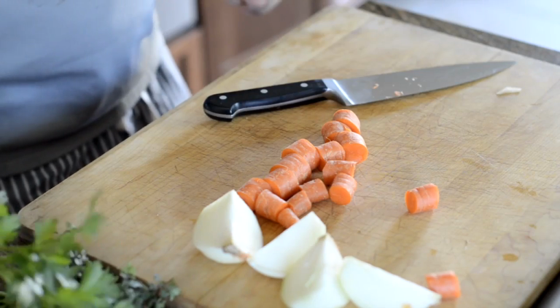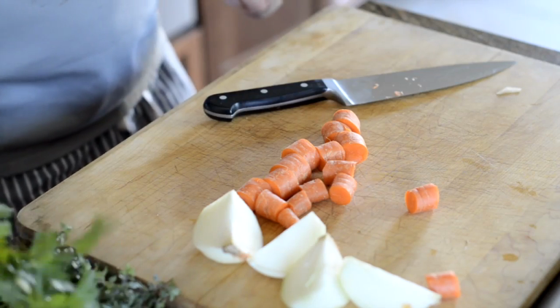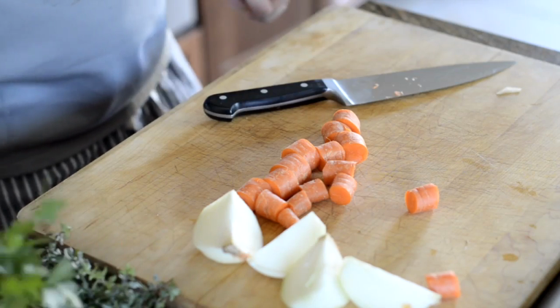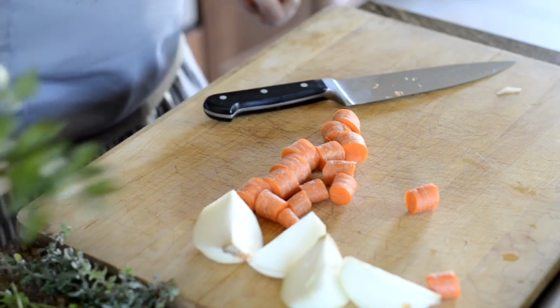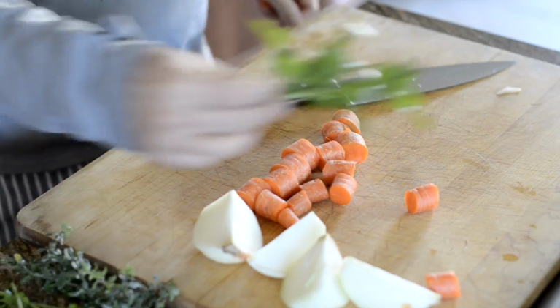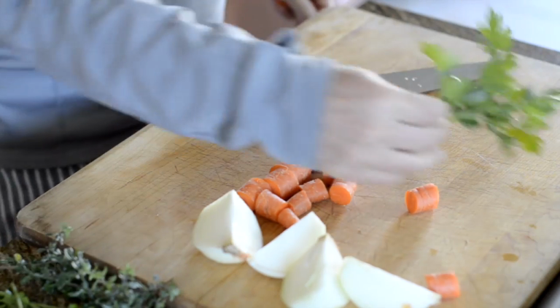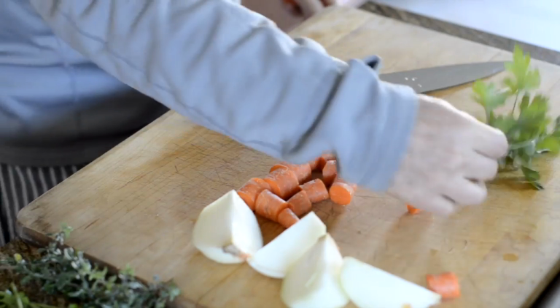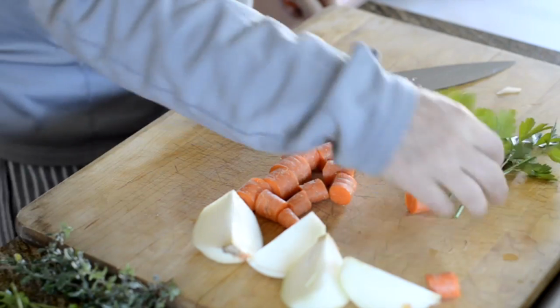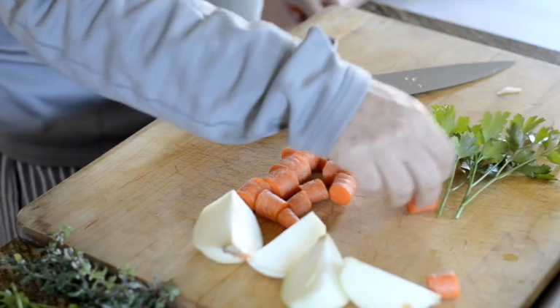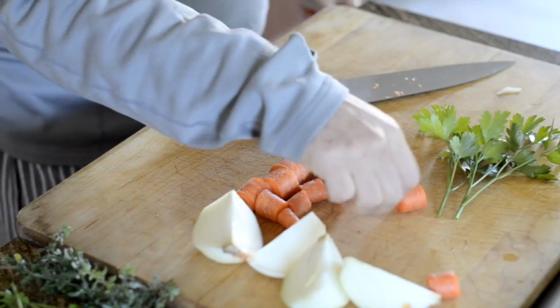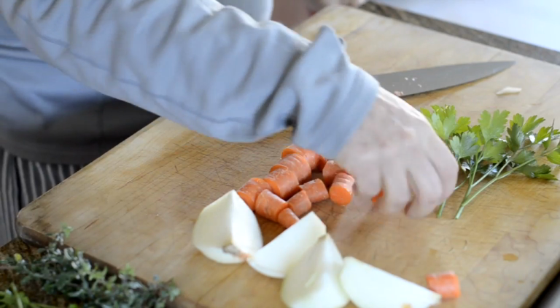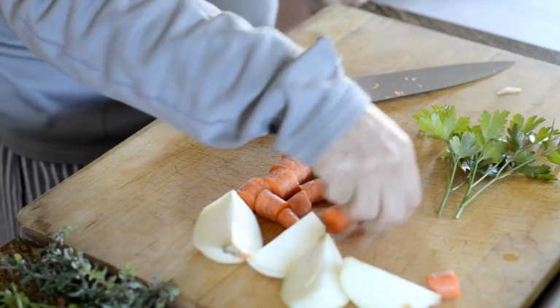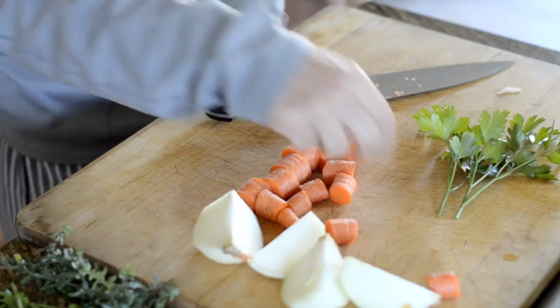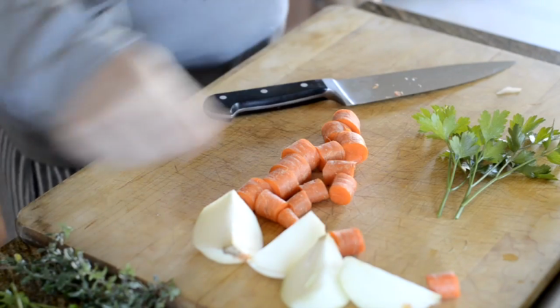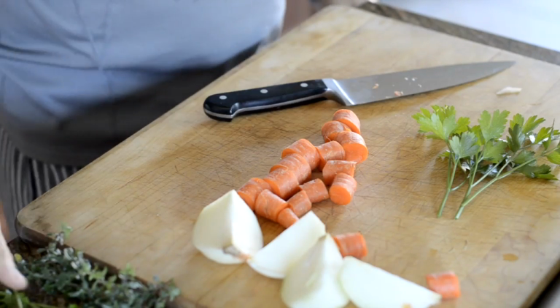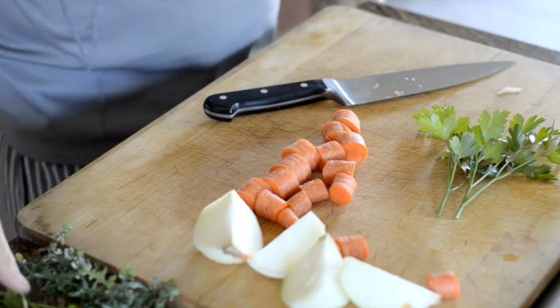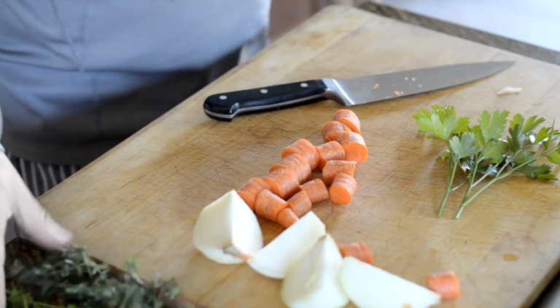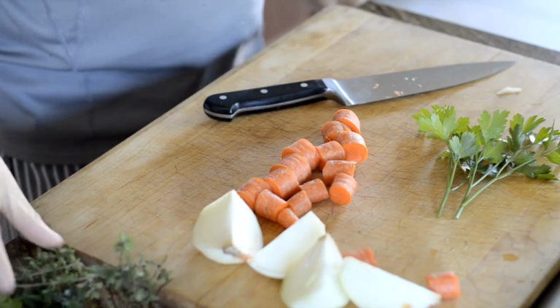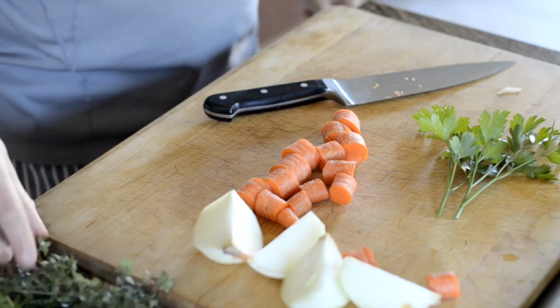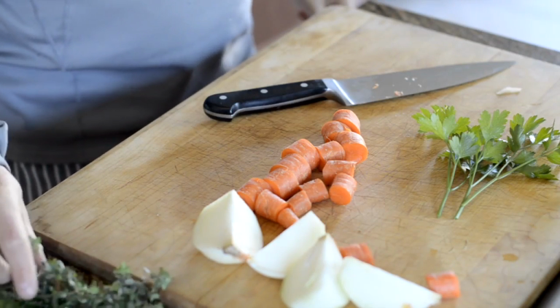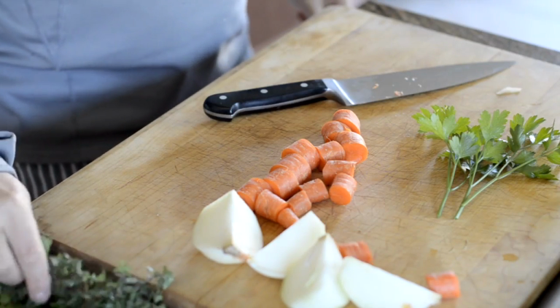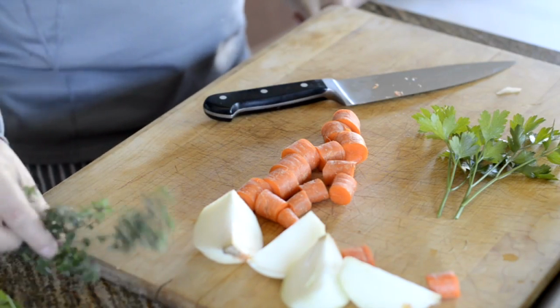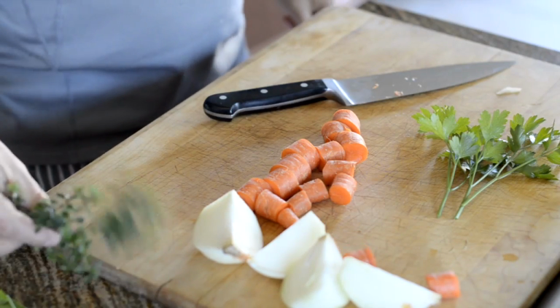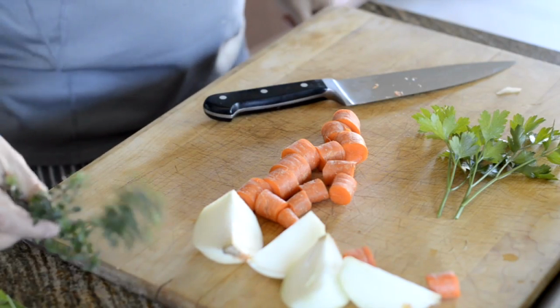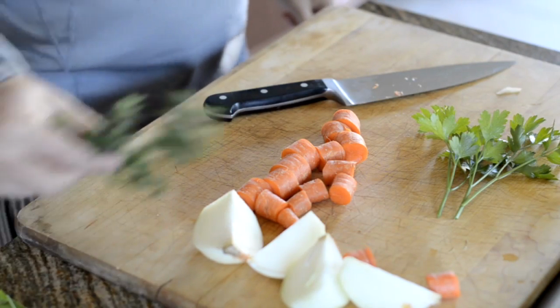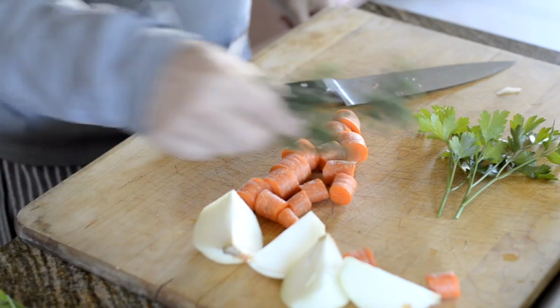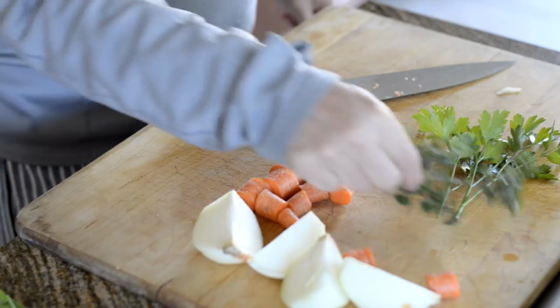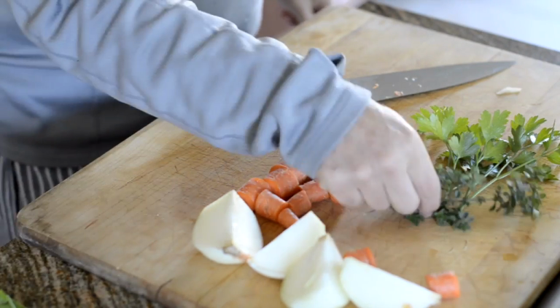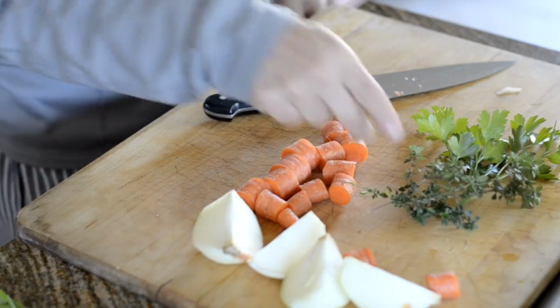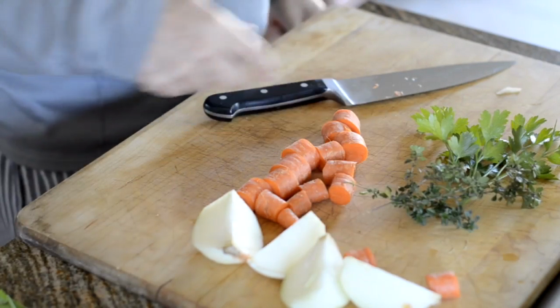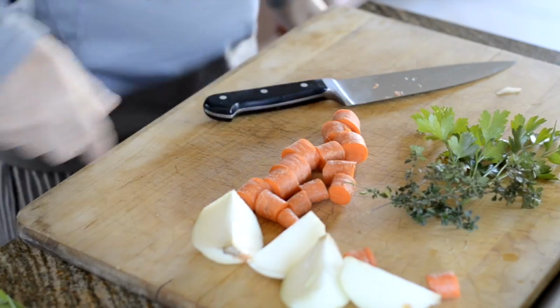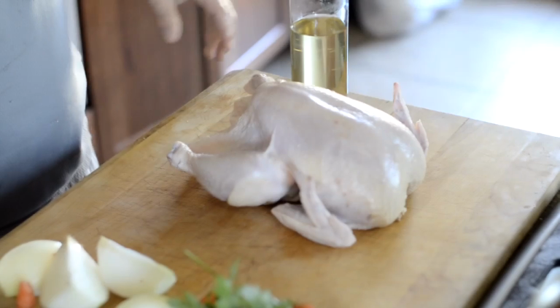It's always nice to have some fresh herbs such as parsley, oregano, or thyme, but you can use dried herbs as well.